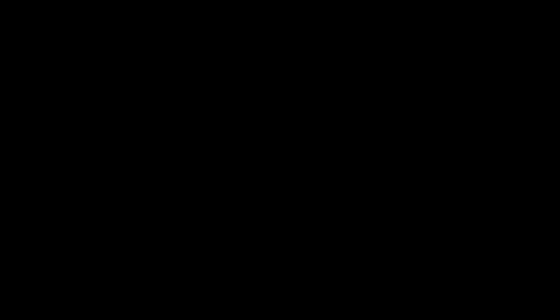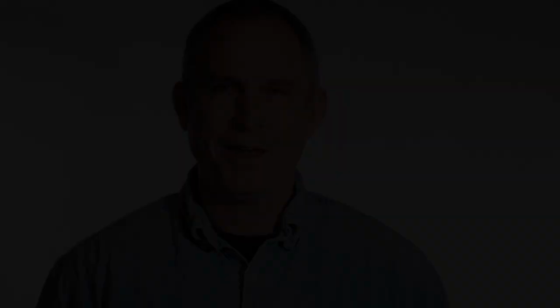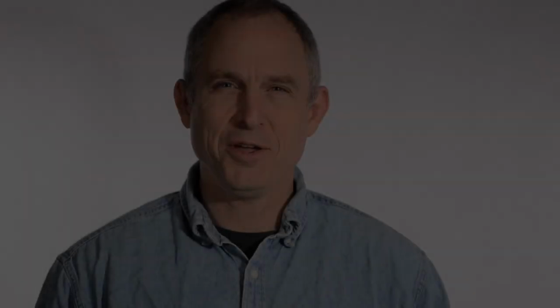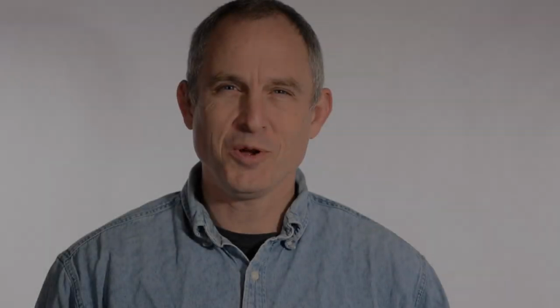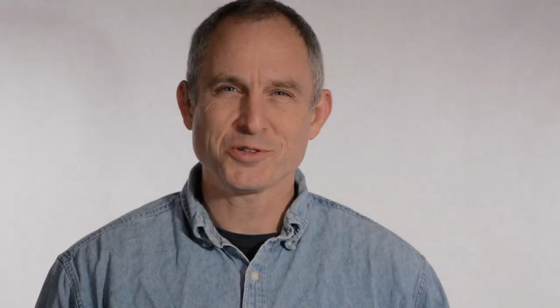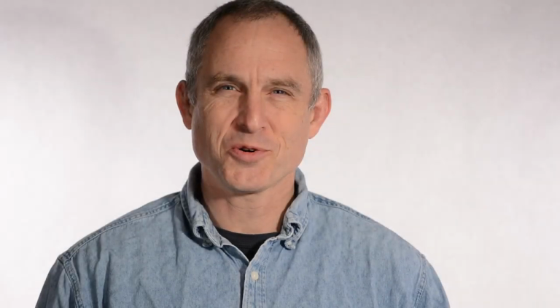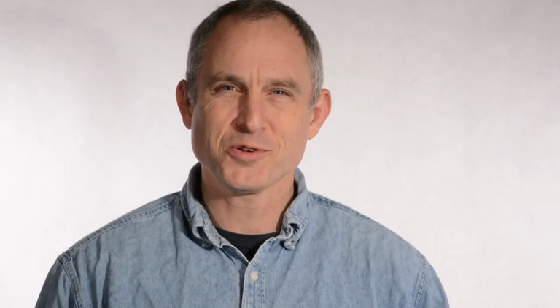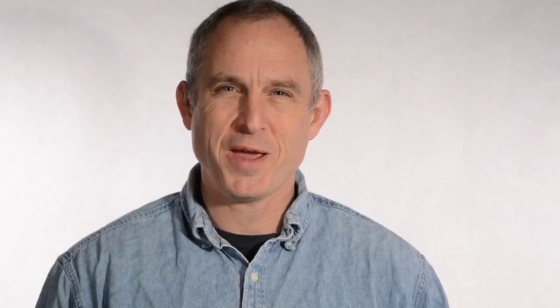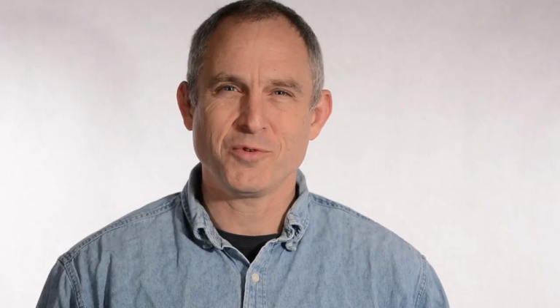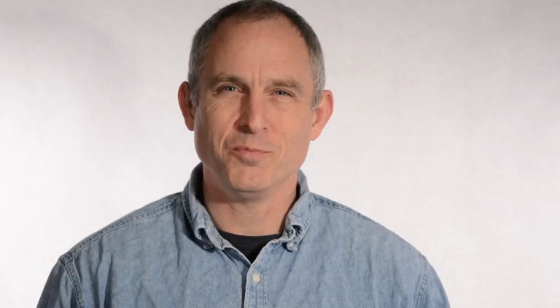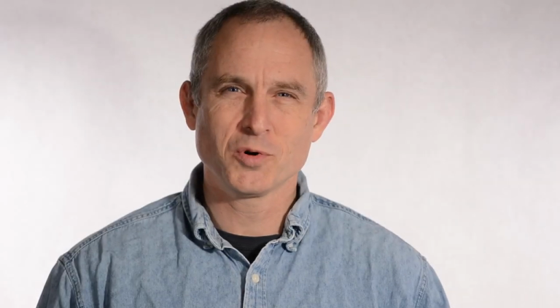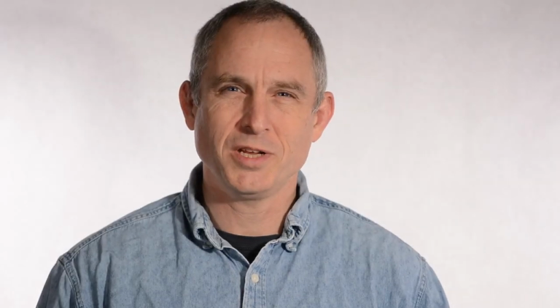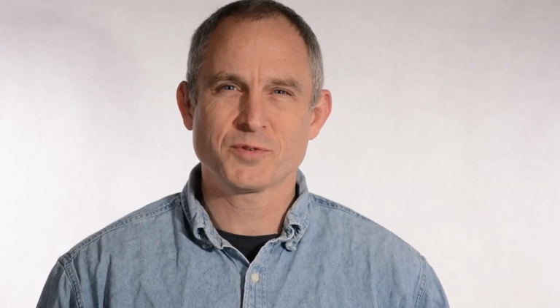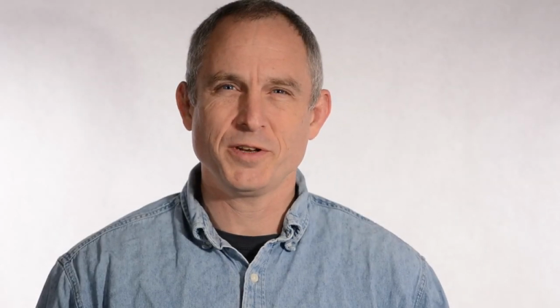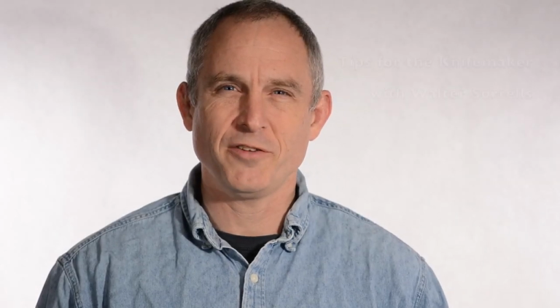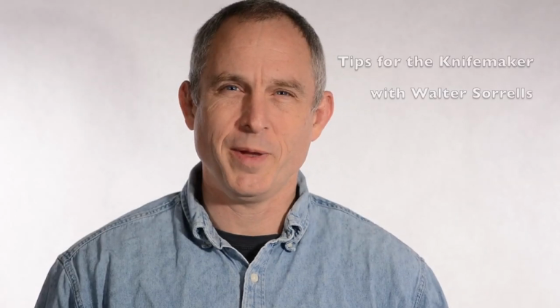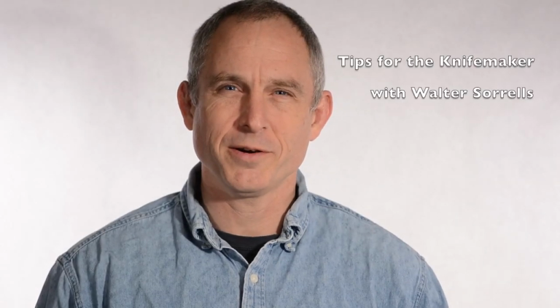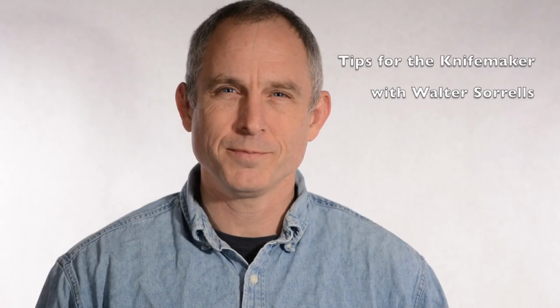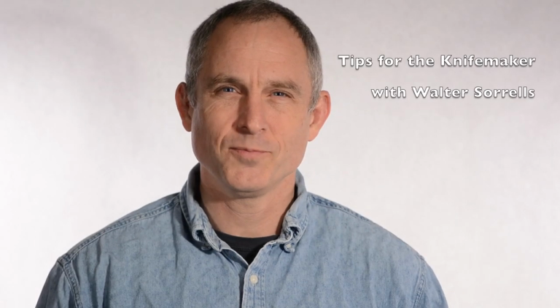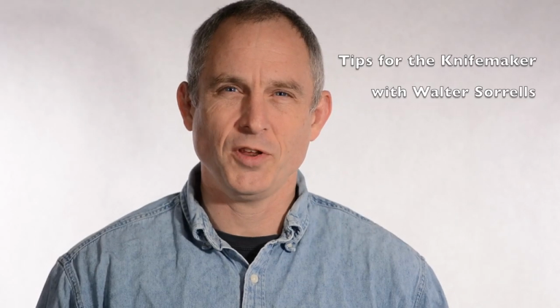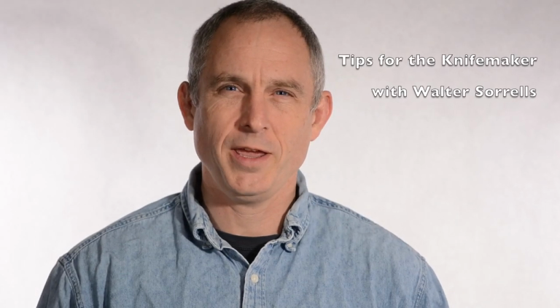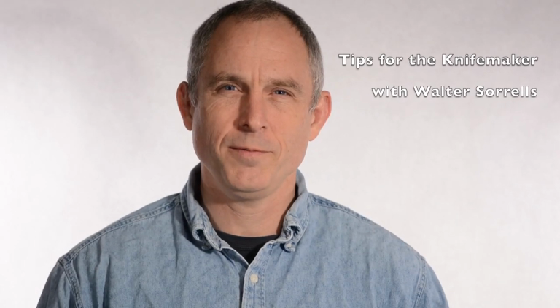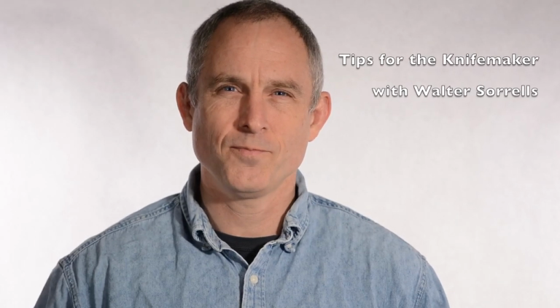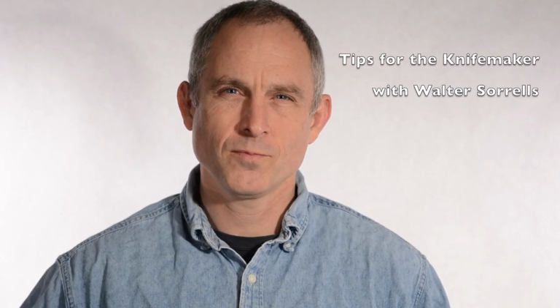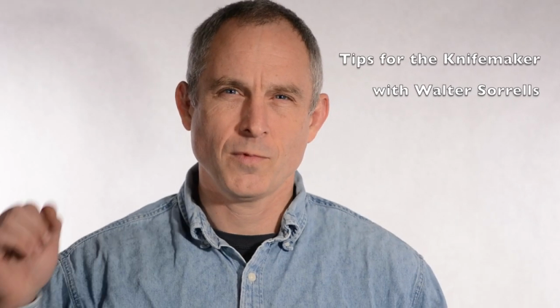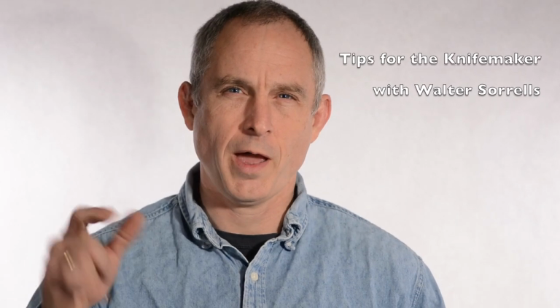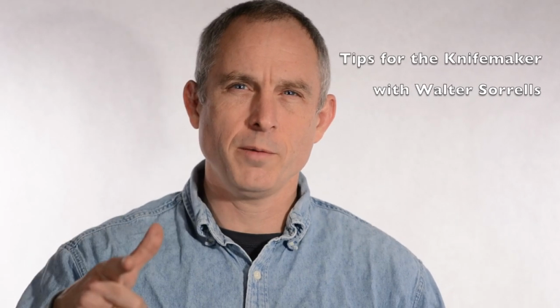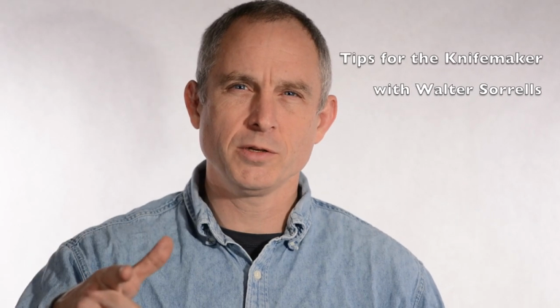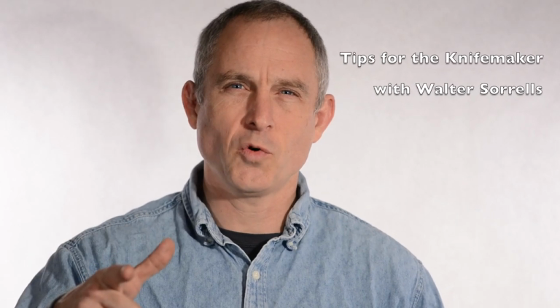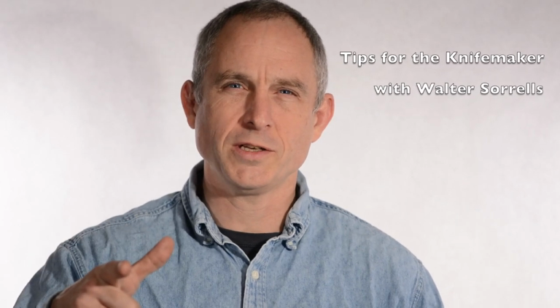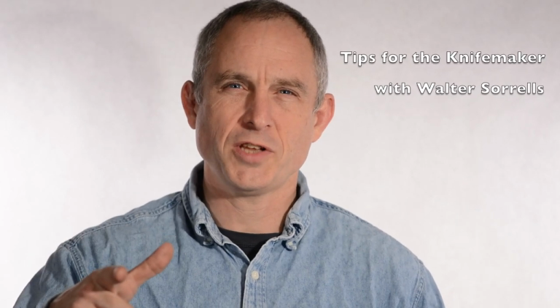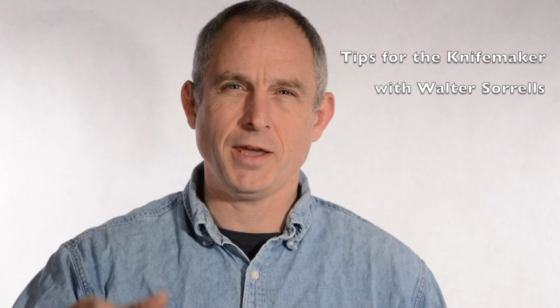Hey, Walter Sorrells back with more tips for the knife maker. Today, how to build a quench tank.